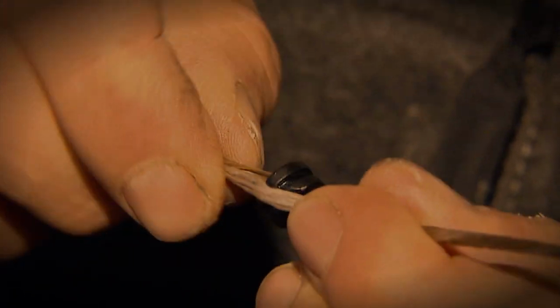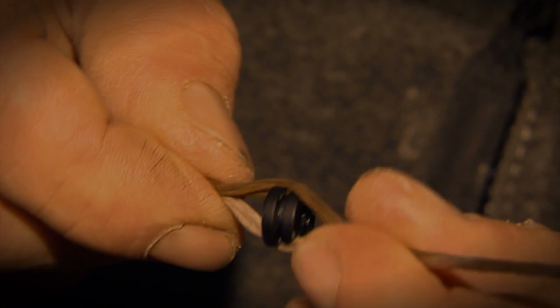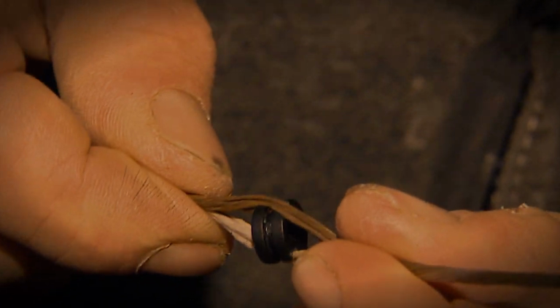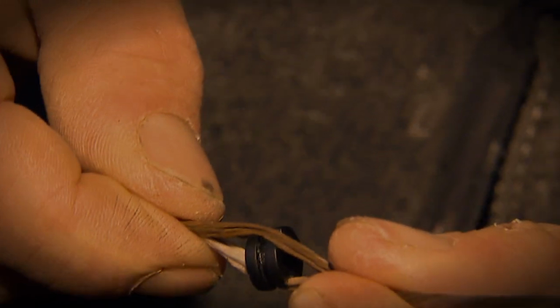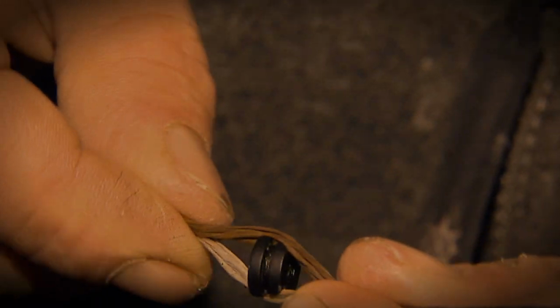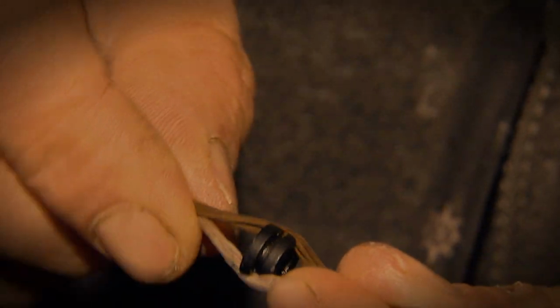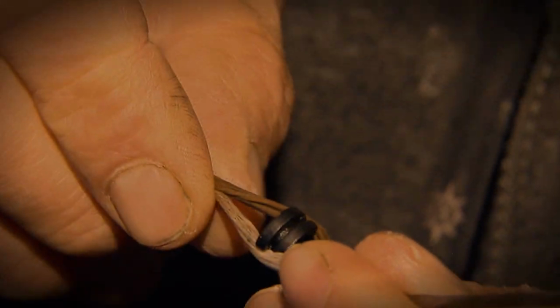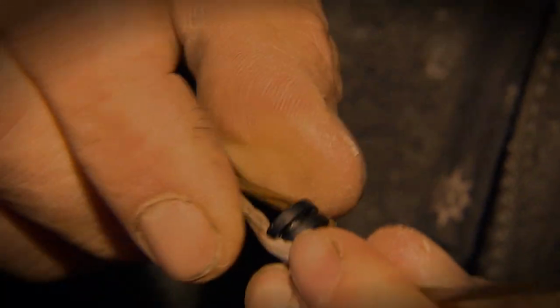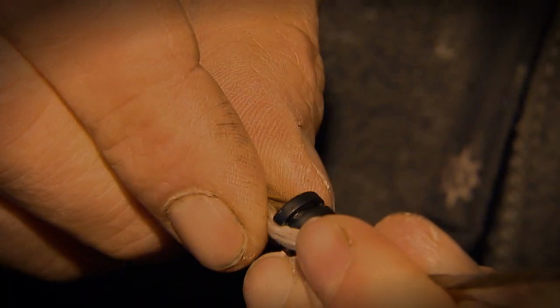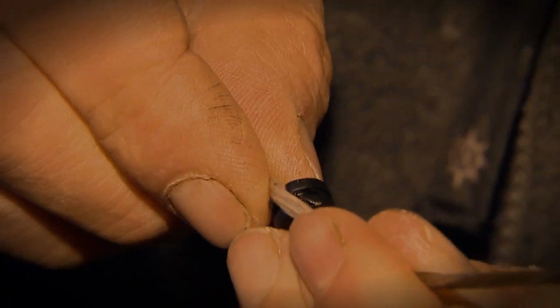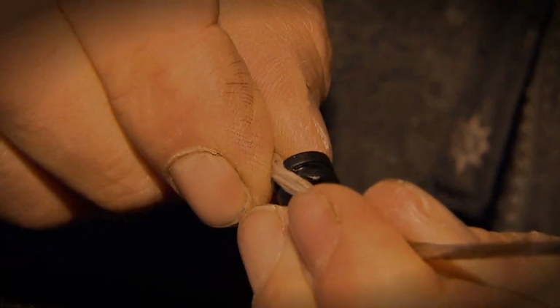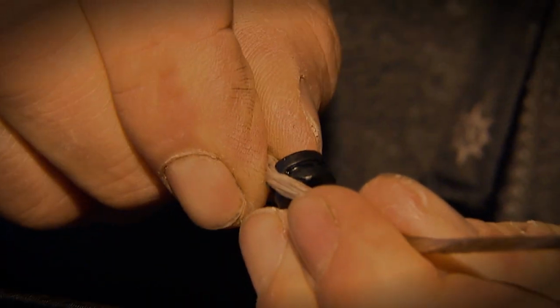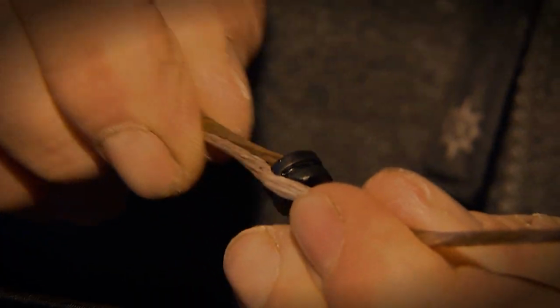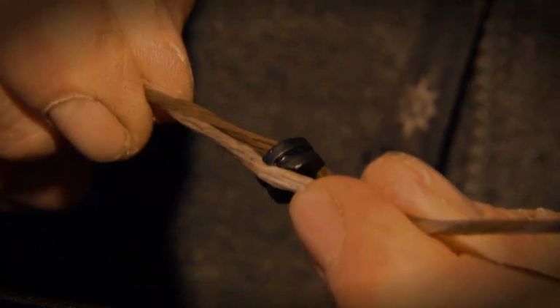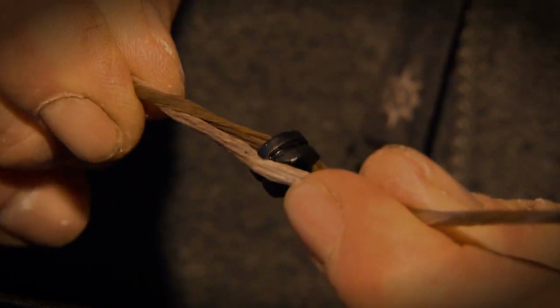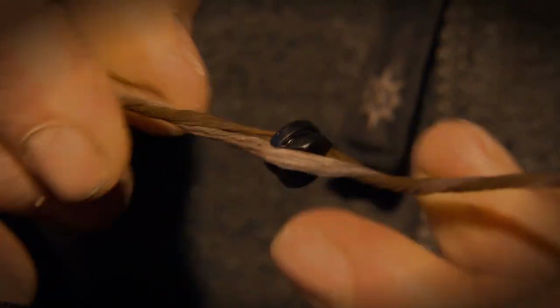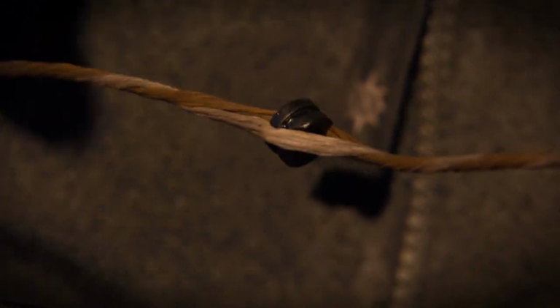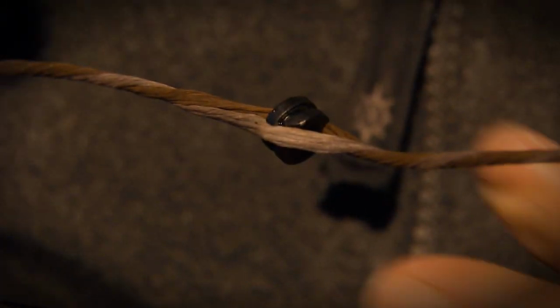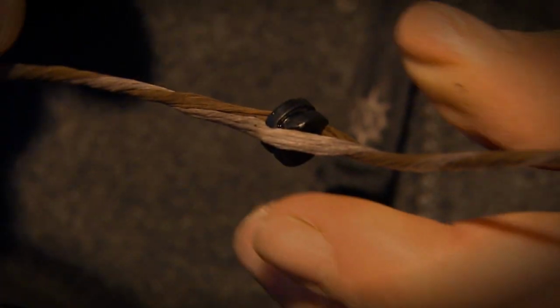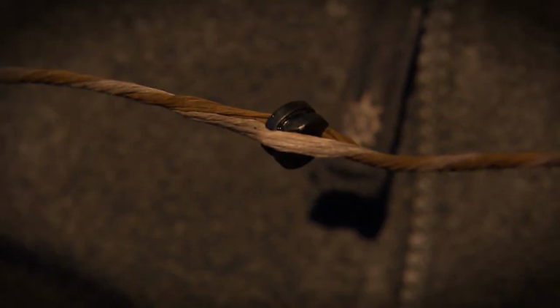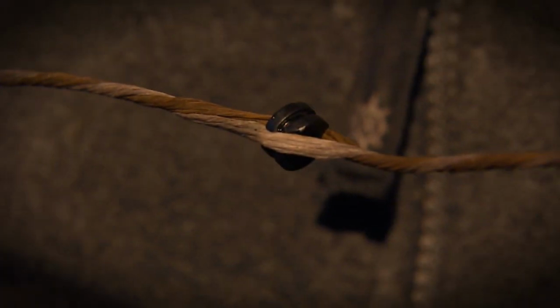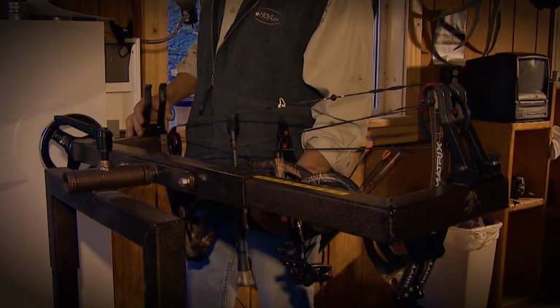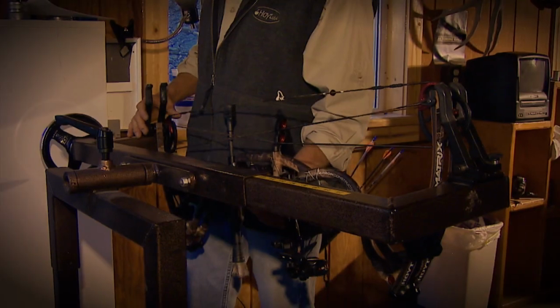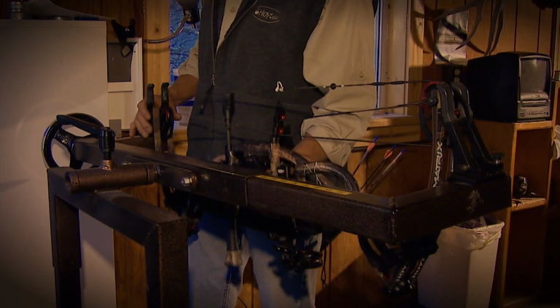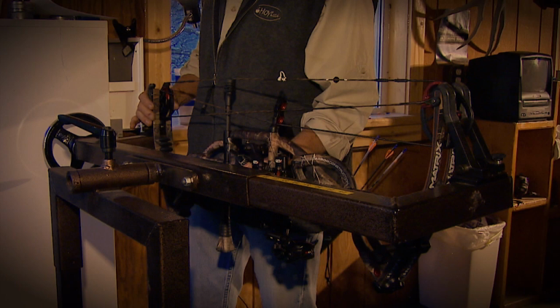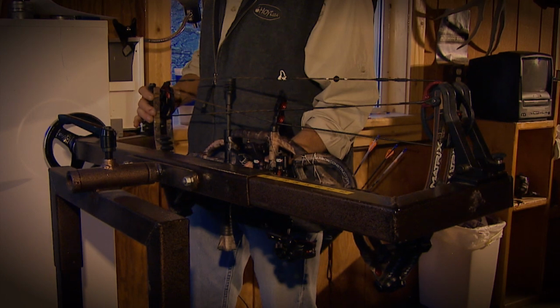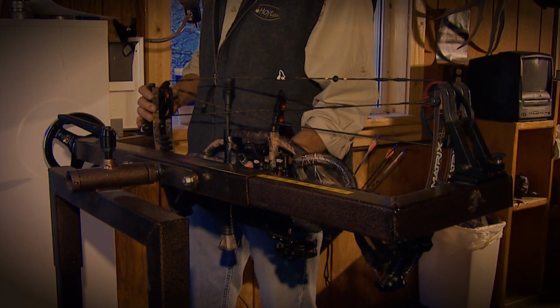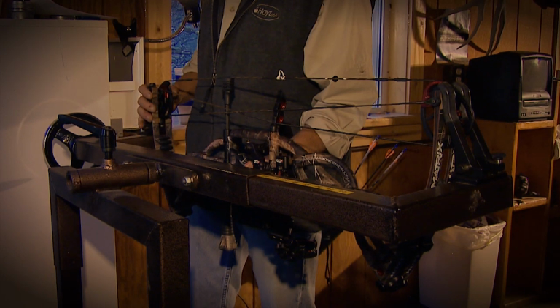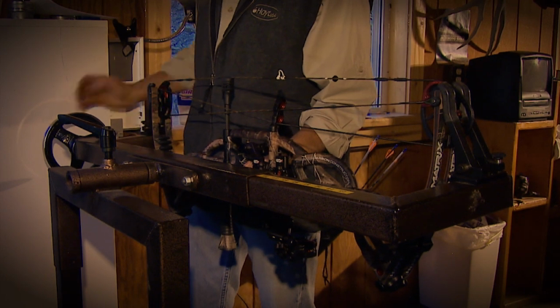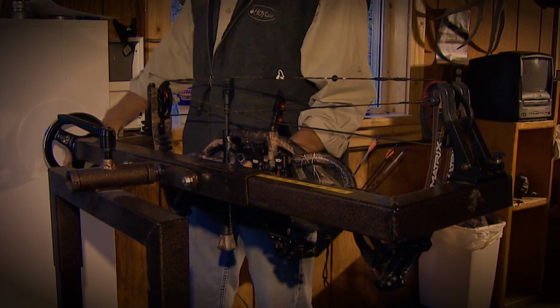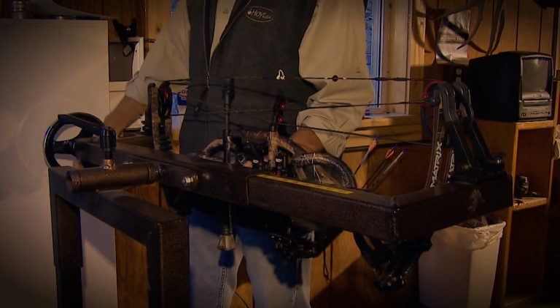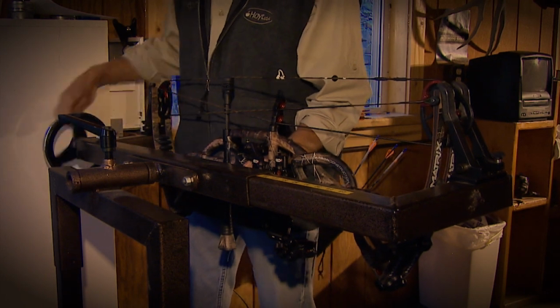Now if you feel you have to, you can use rubber tubing to hold your peep in alignment. But I don't like doing this because it's just one more thing that can fail on you.